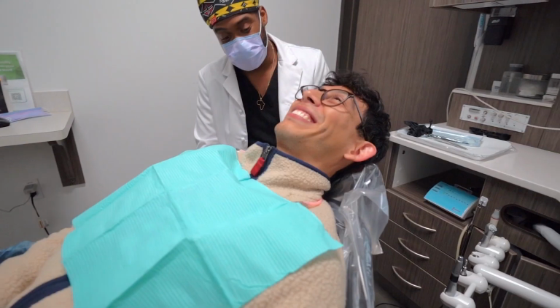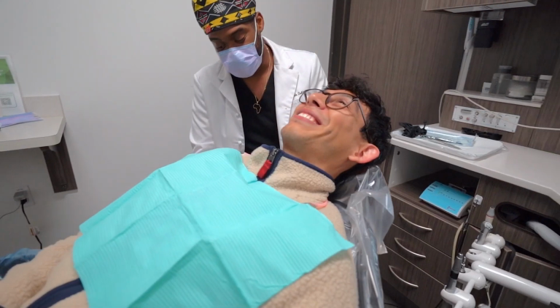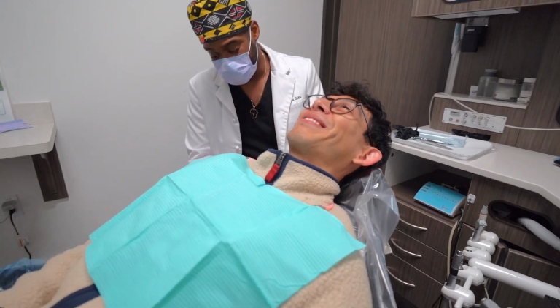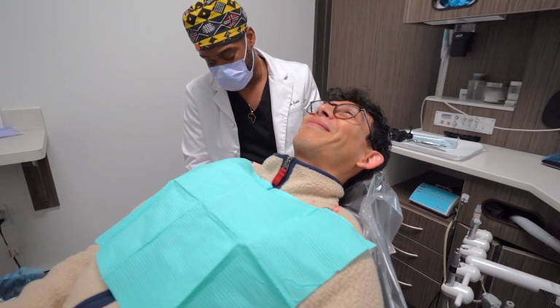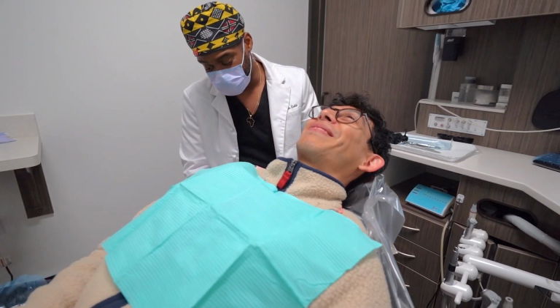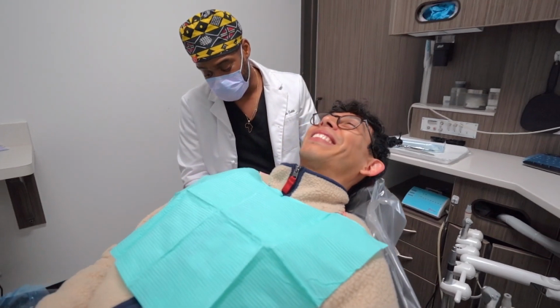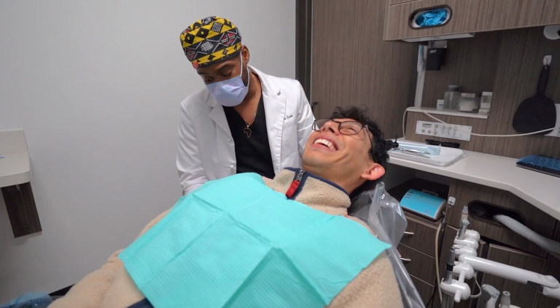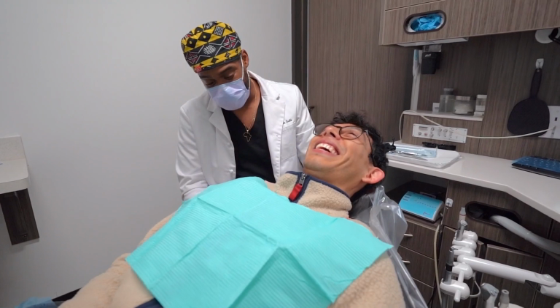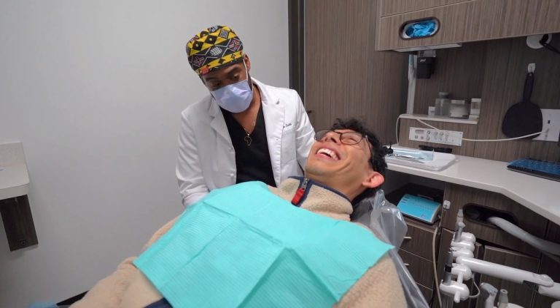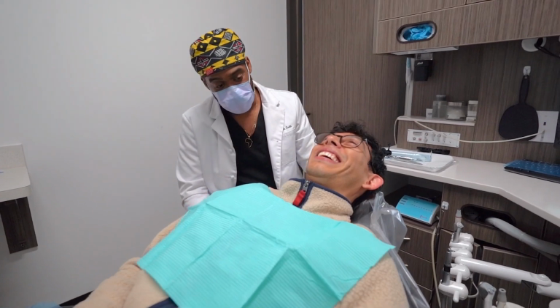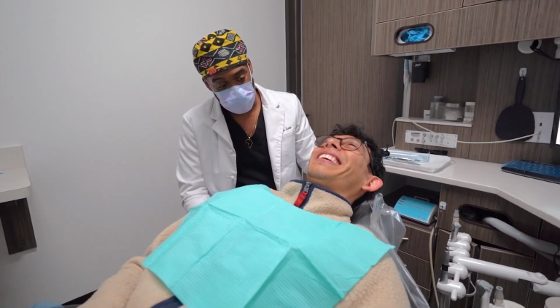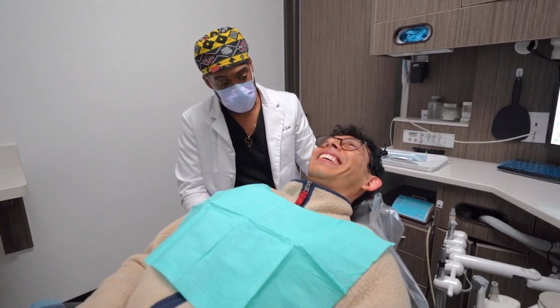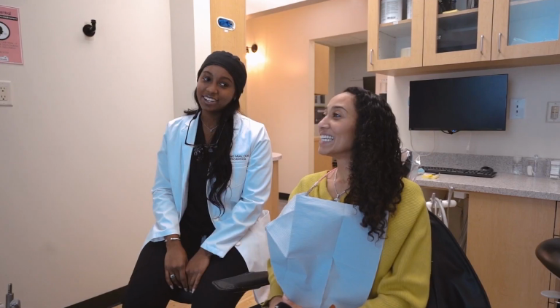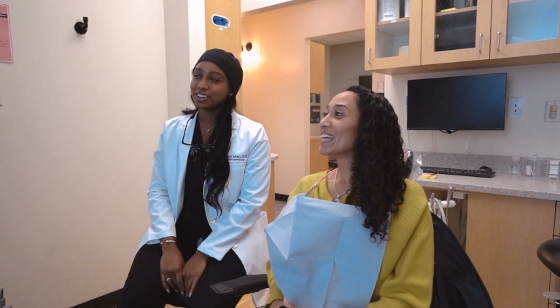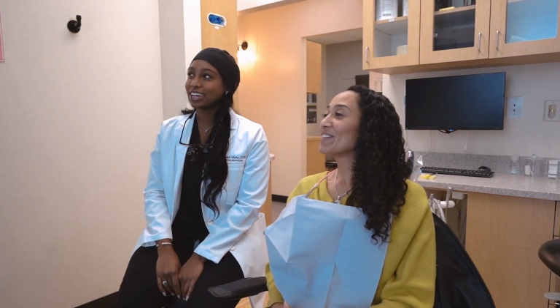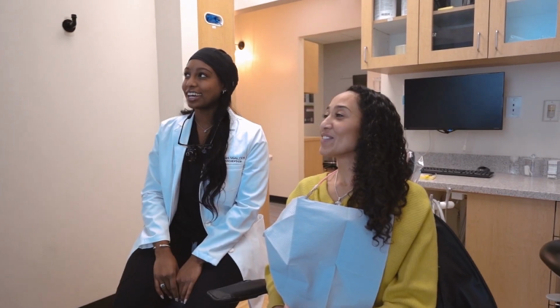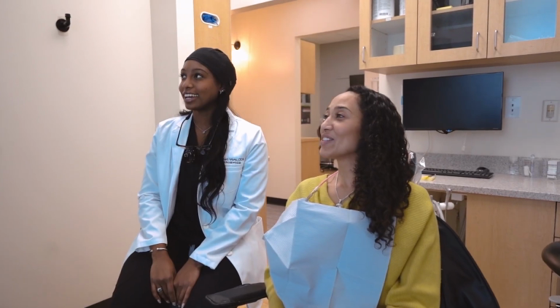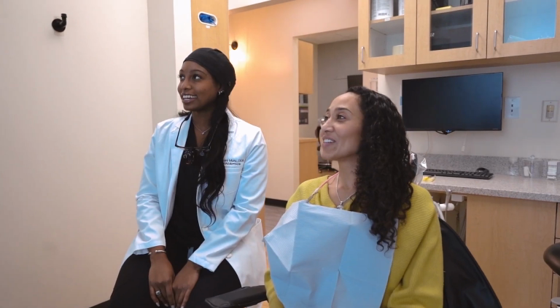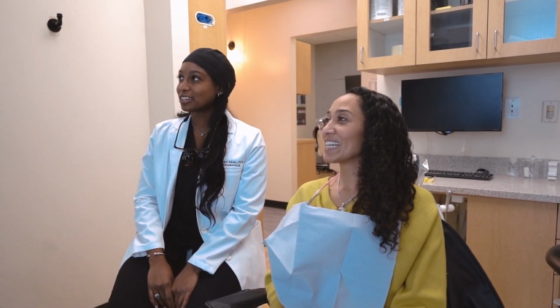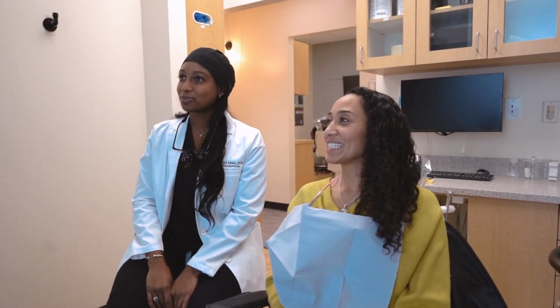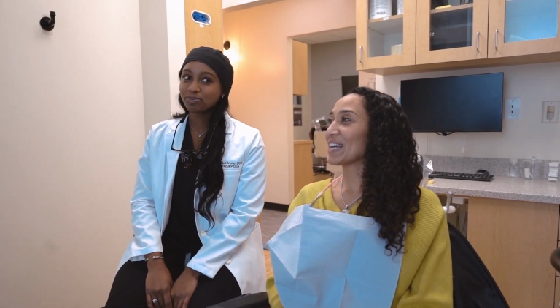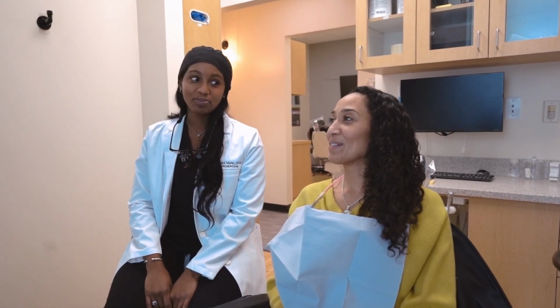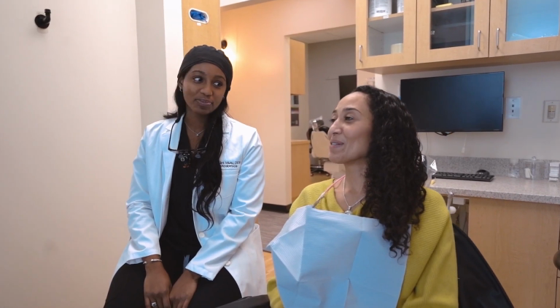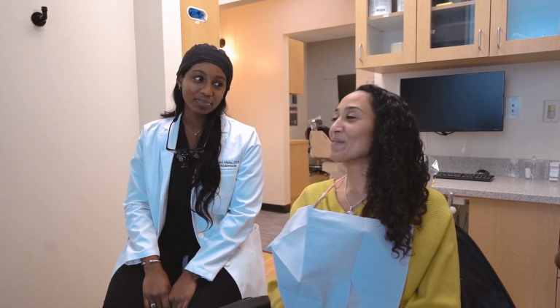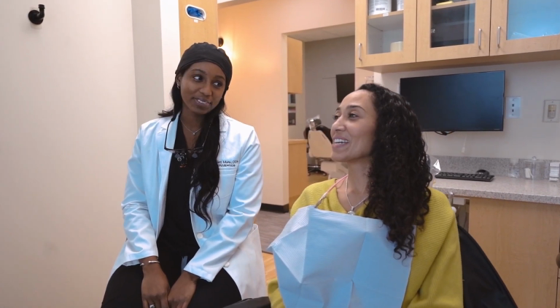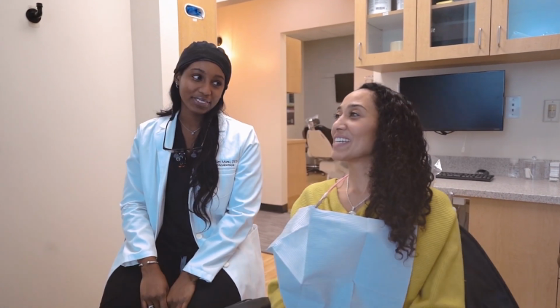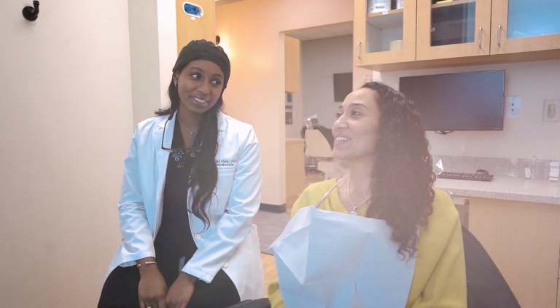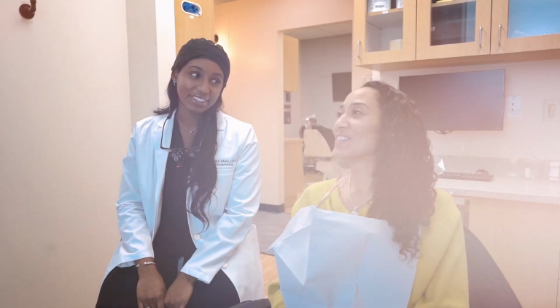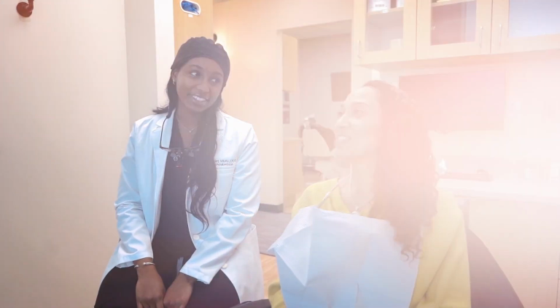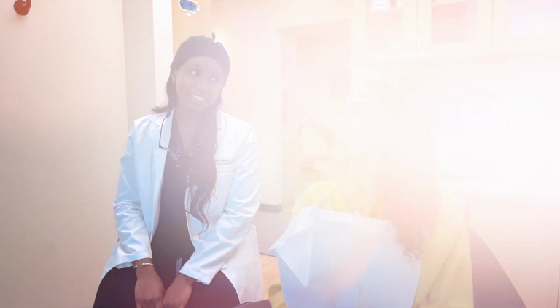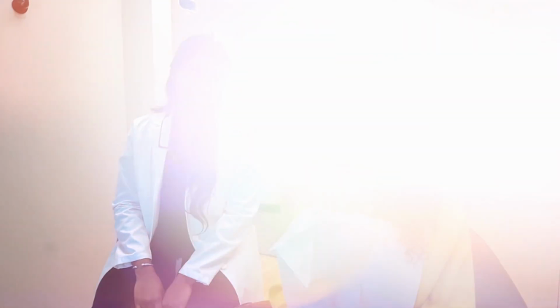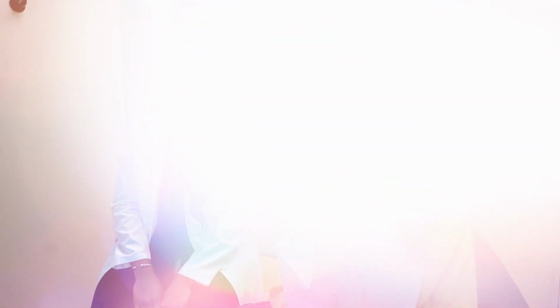Your dentist at Urban Dental can guide you. Experience the confidence of a brighter smile — Urban Dental is here to help you.